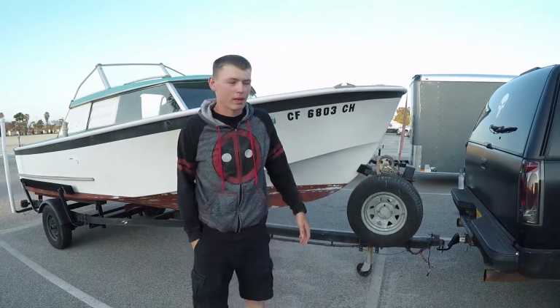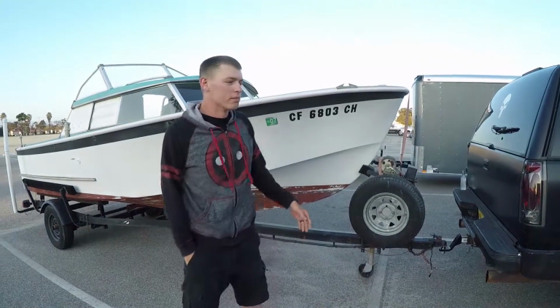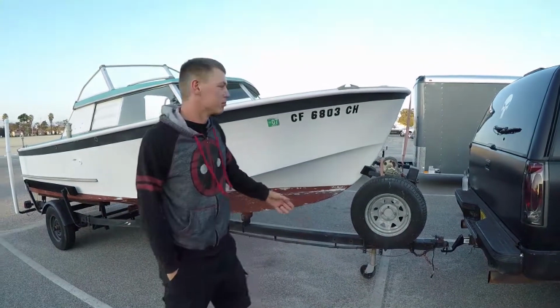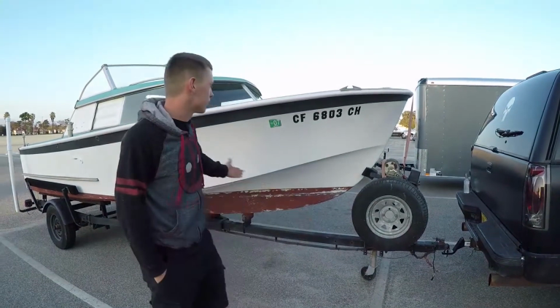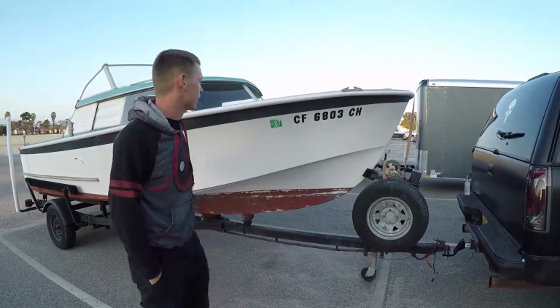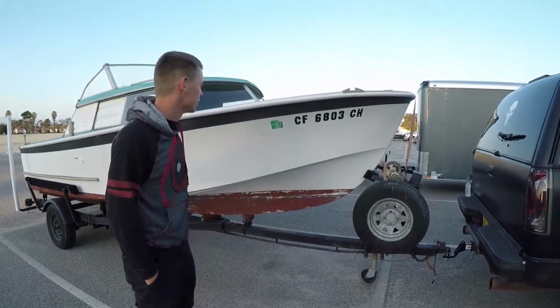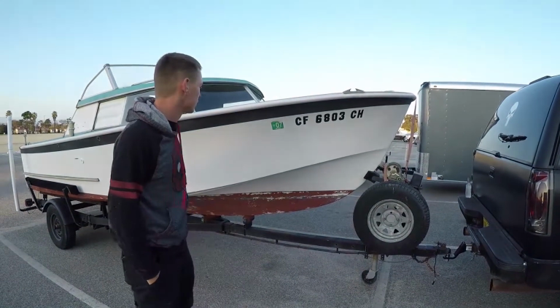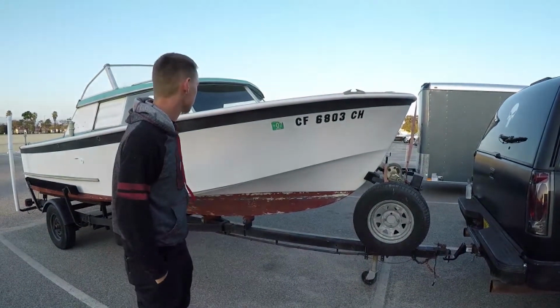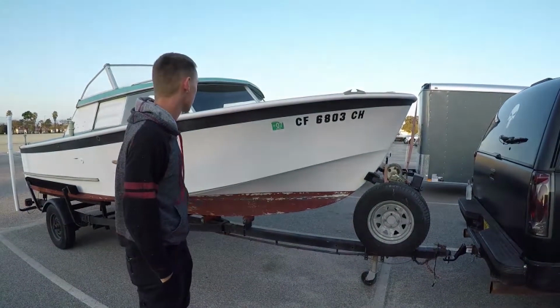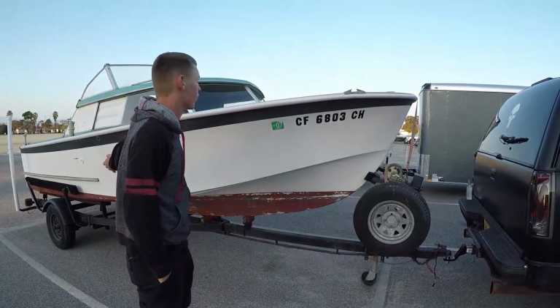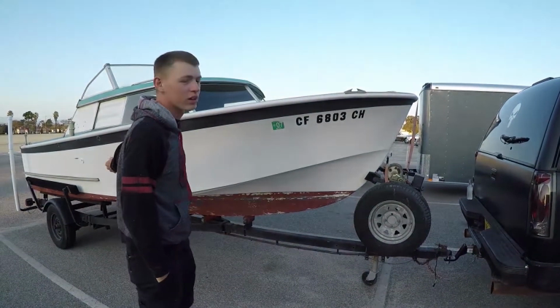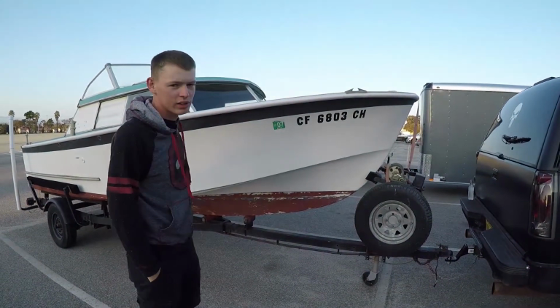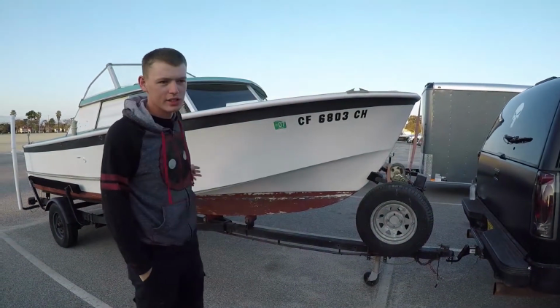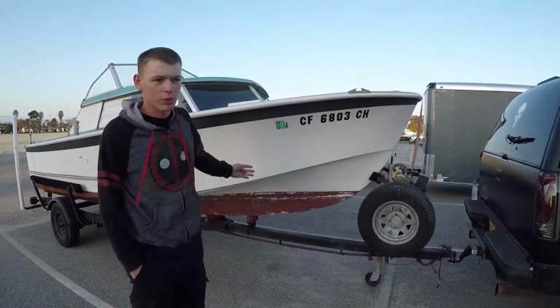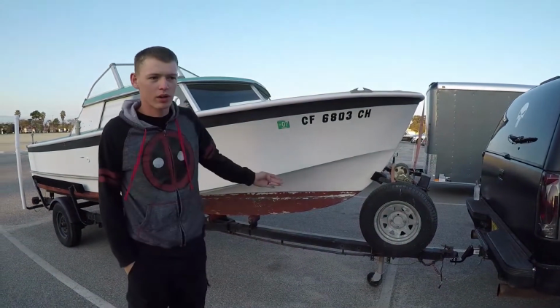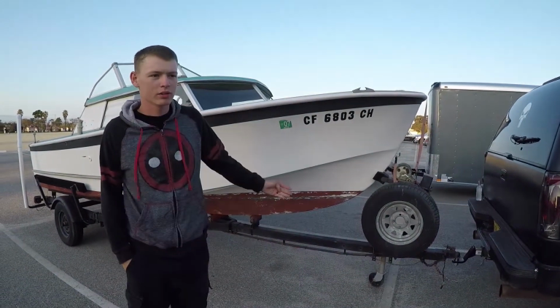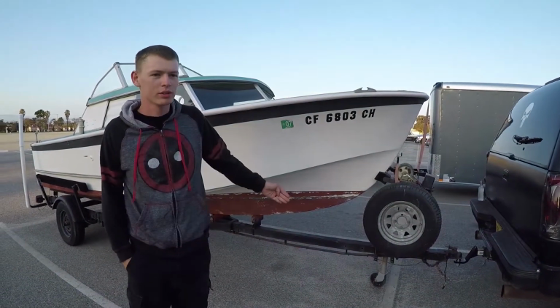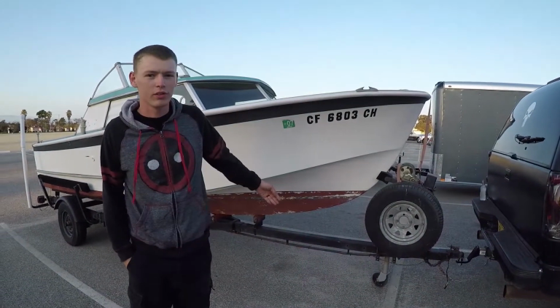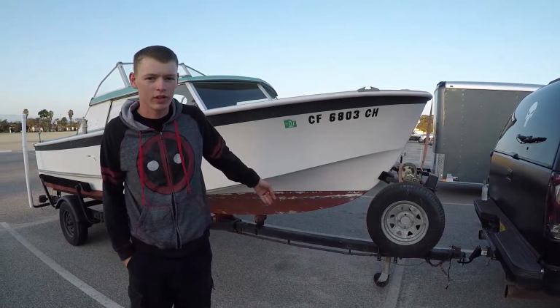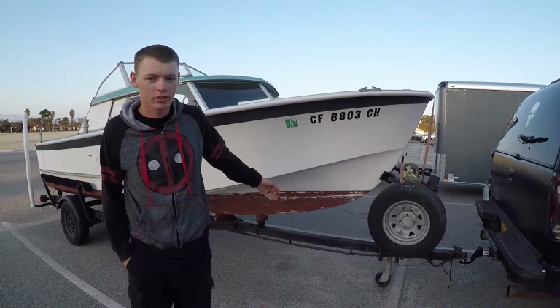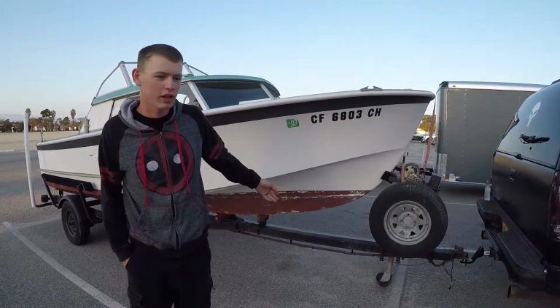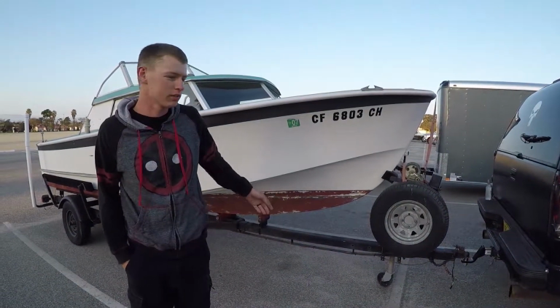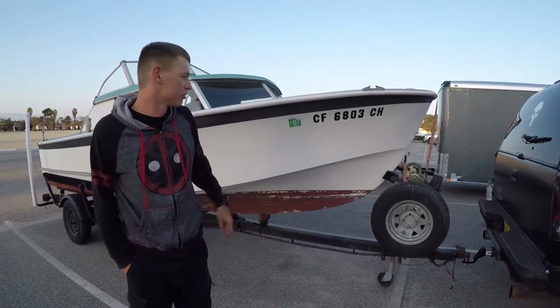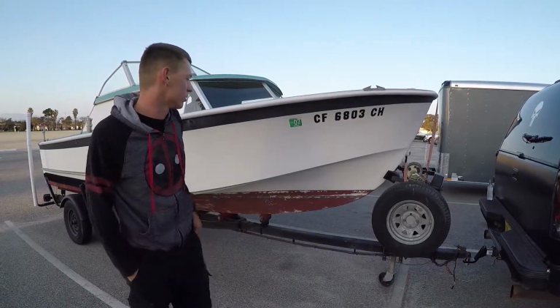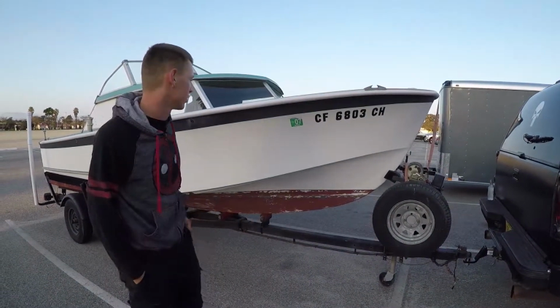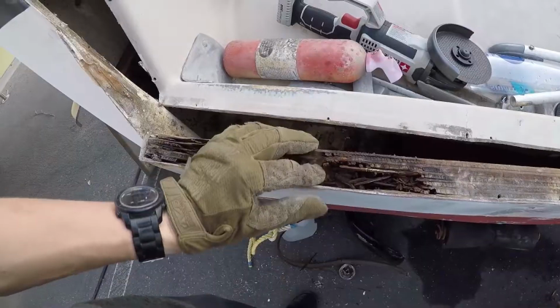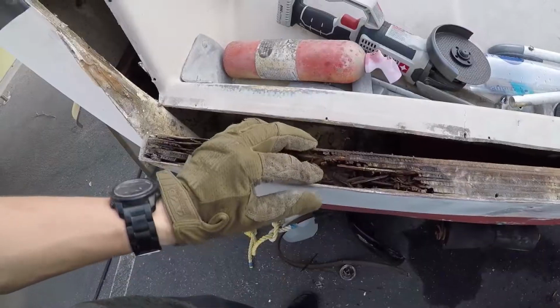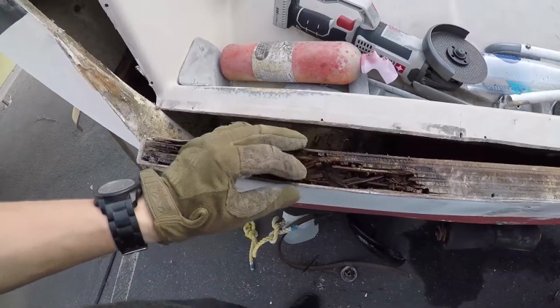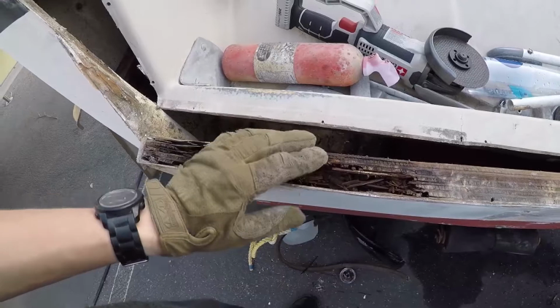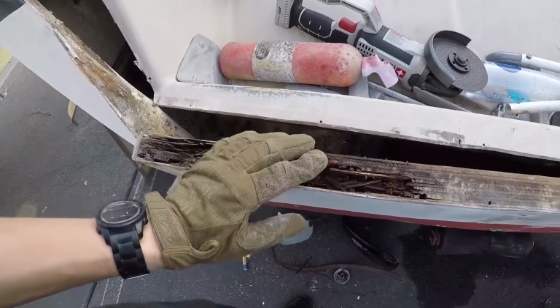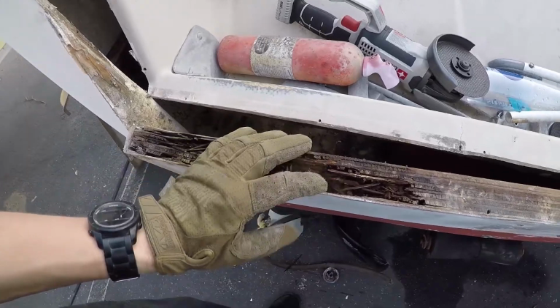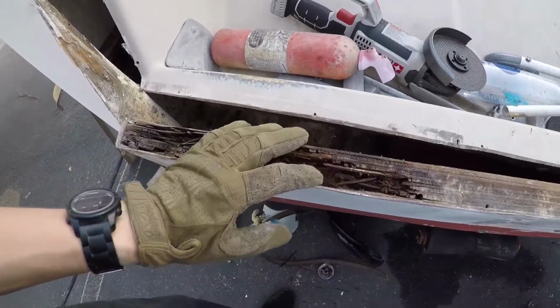My 1964 Glassbar, Seafair sedan. It's haggard!